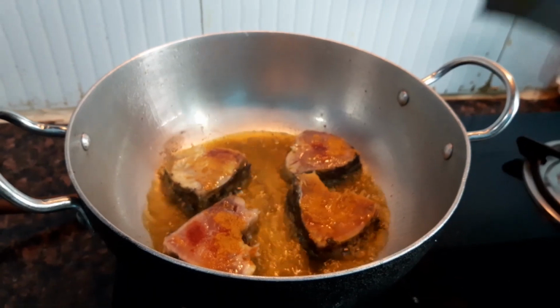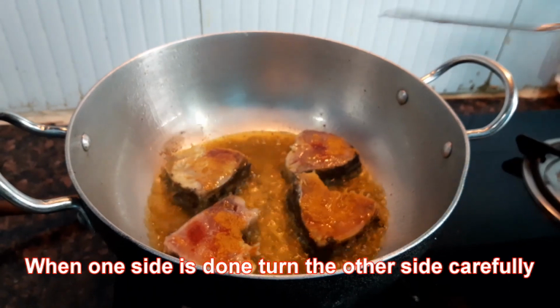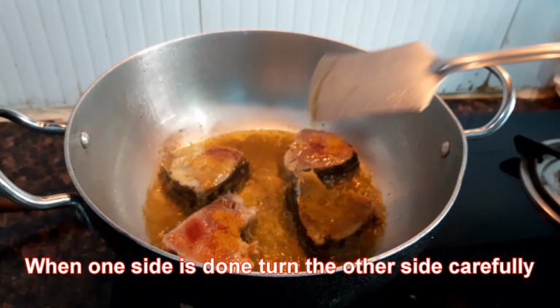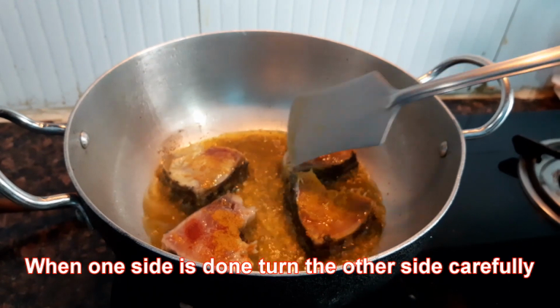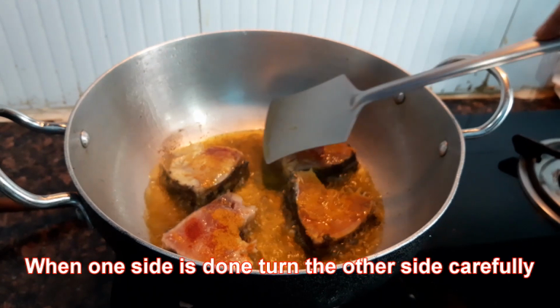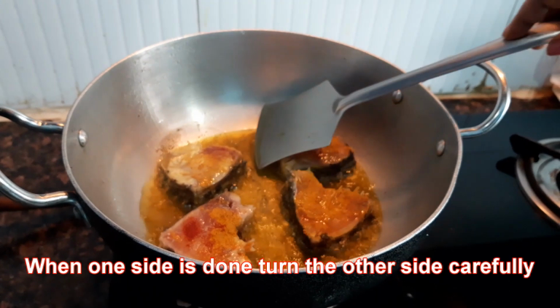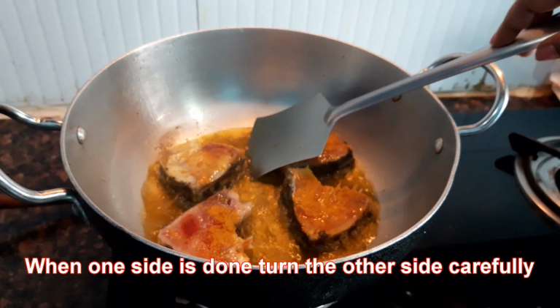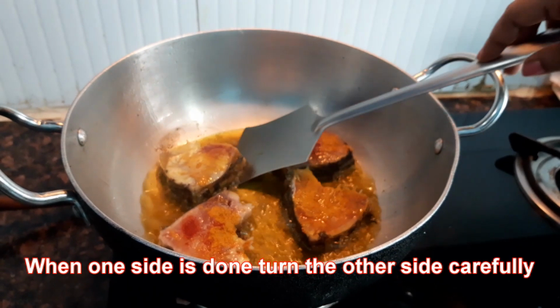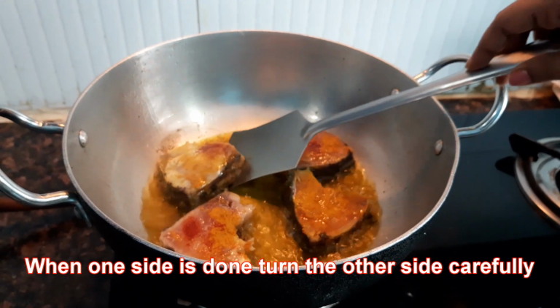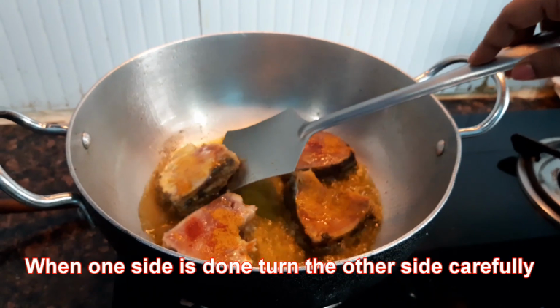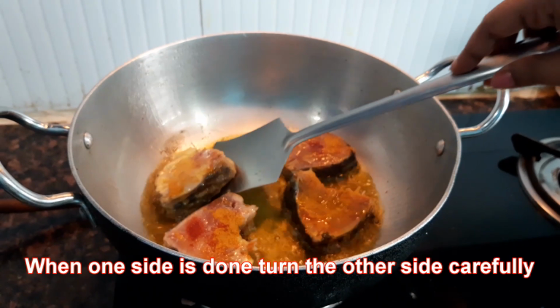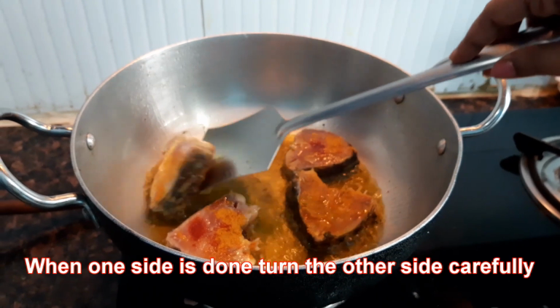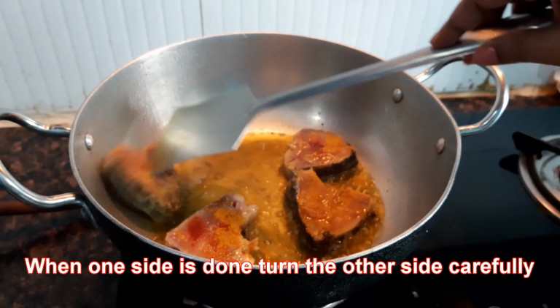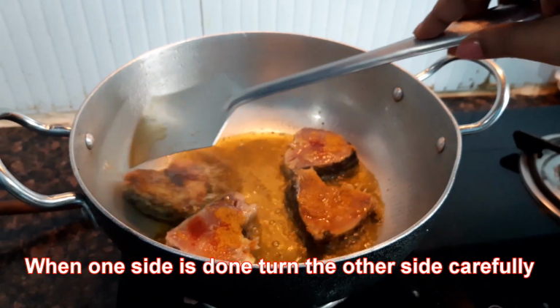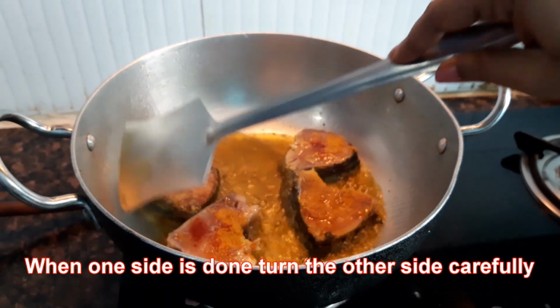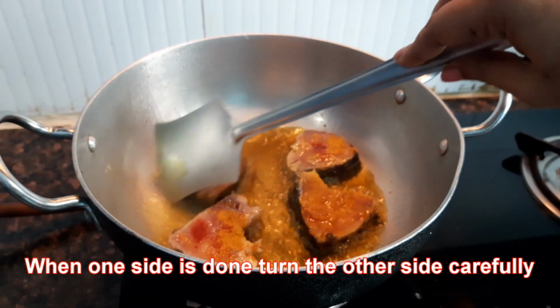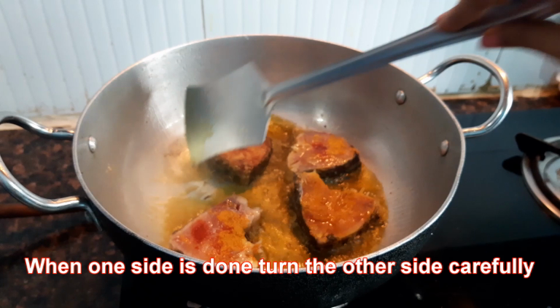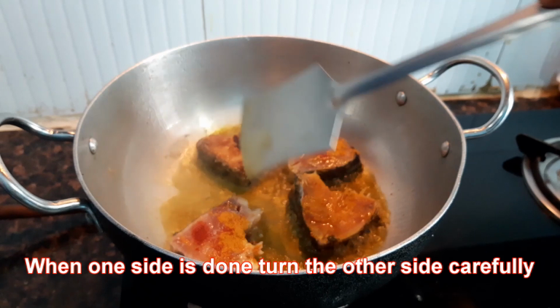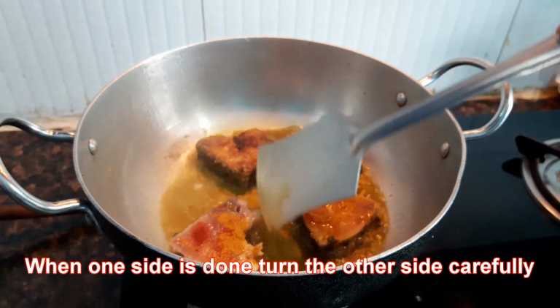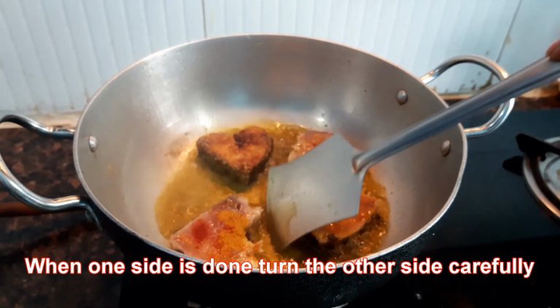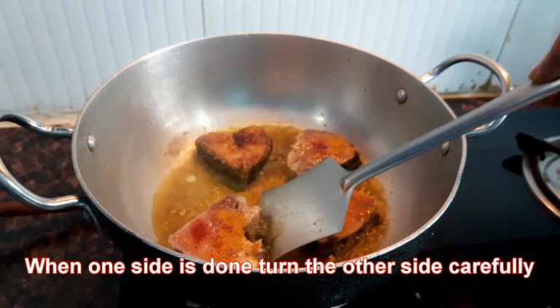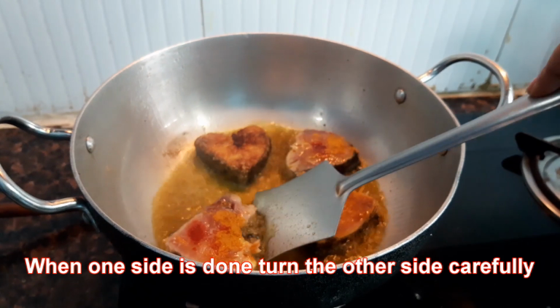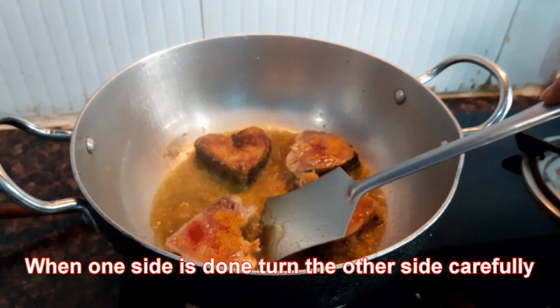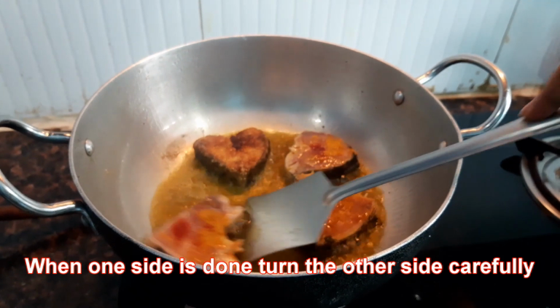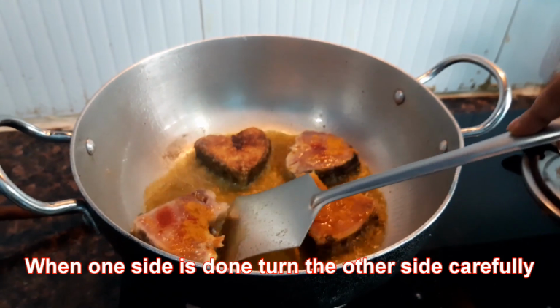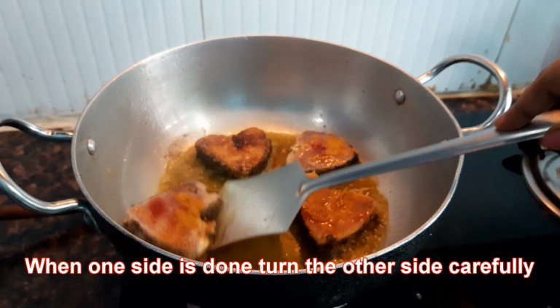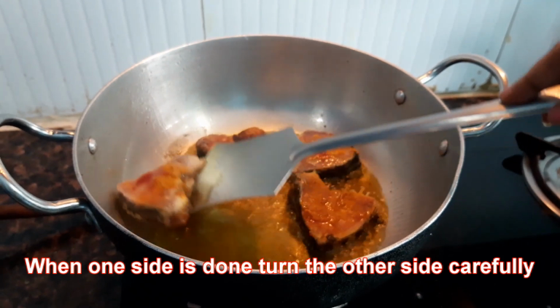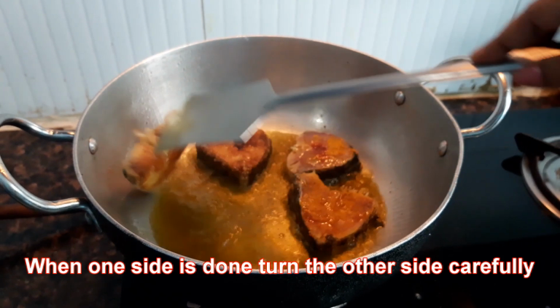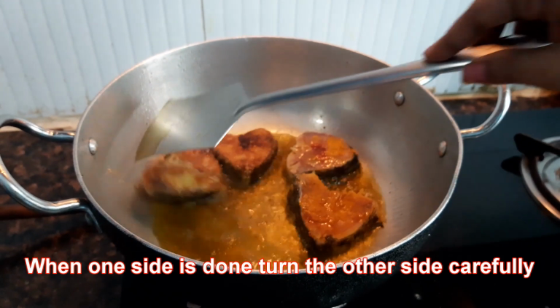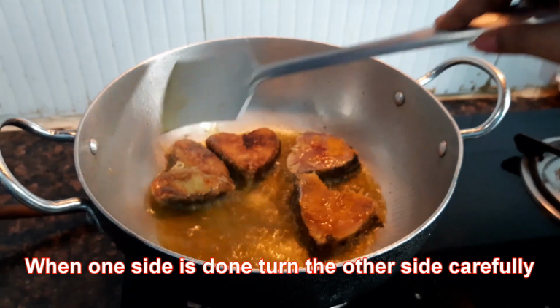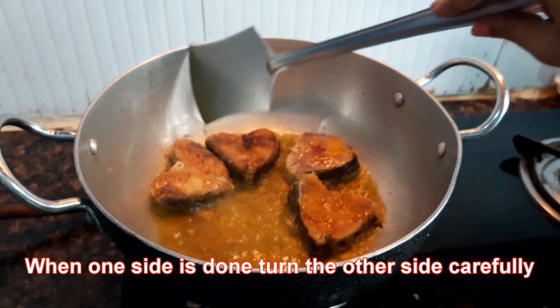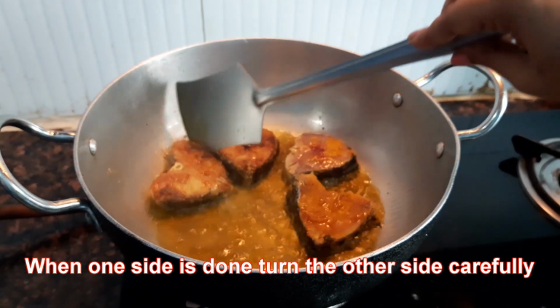Now that one side is done, I will flip it very carefully one by one.